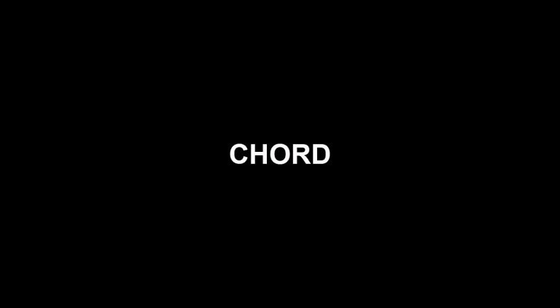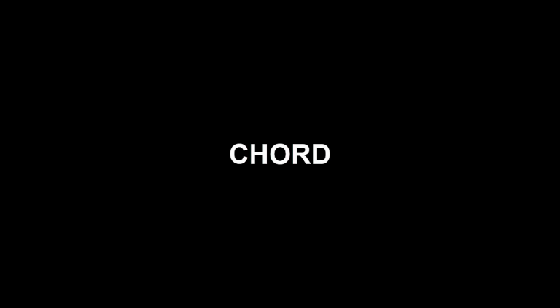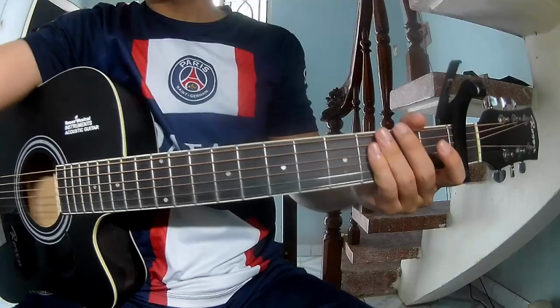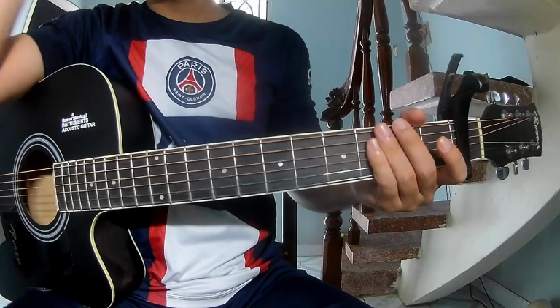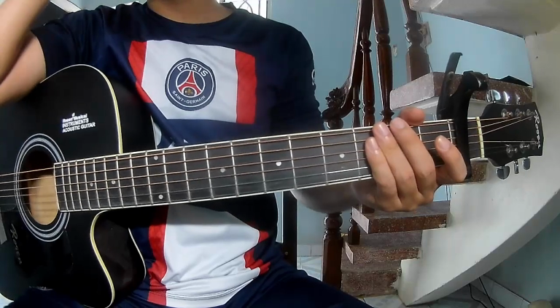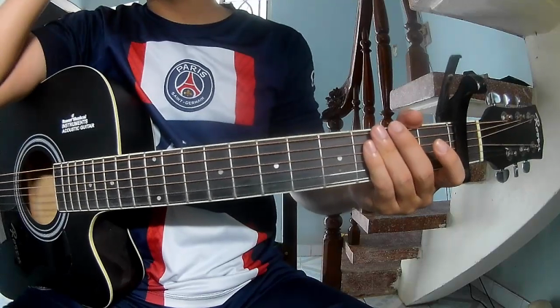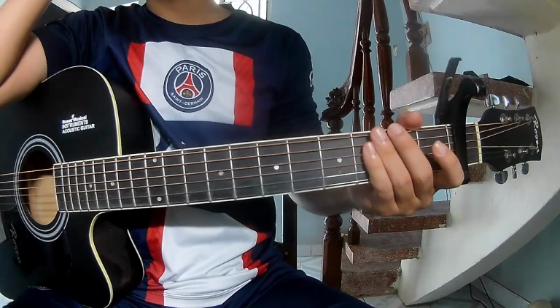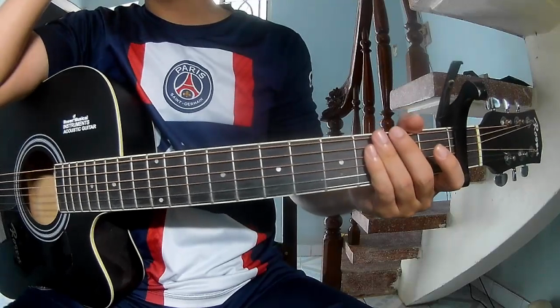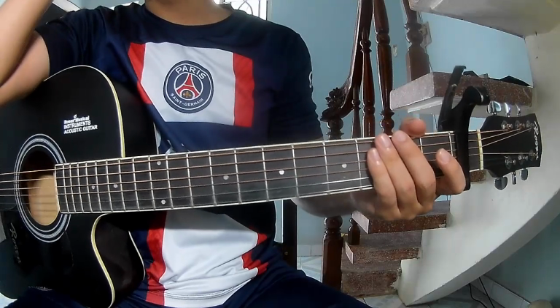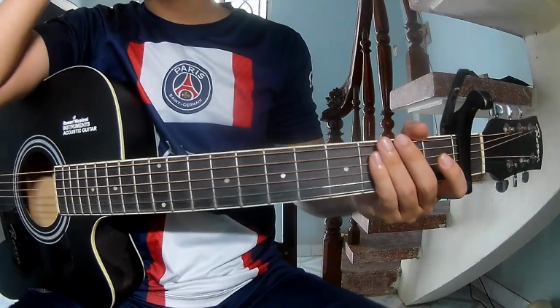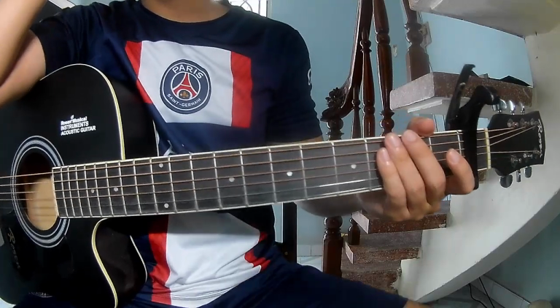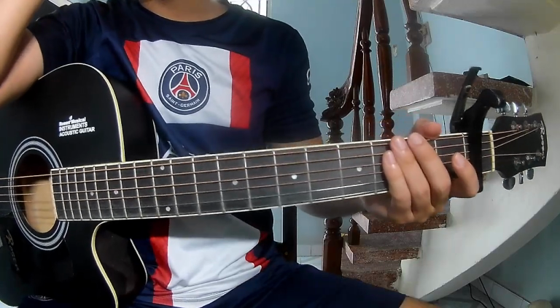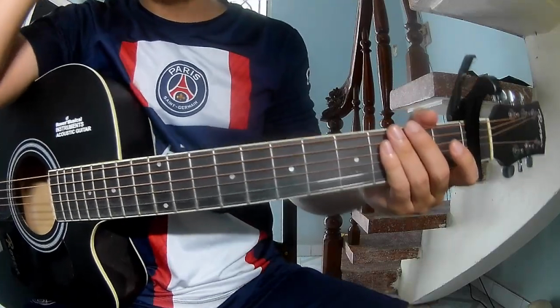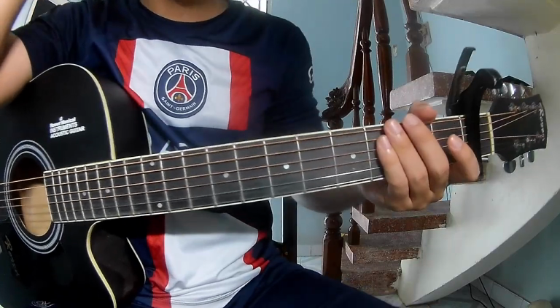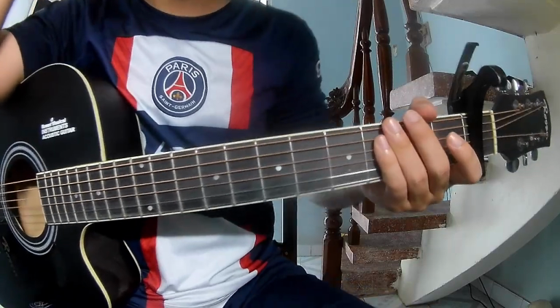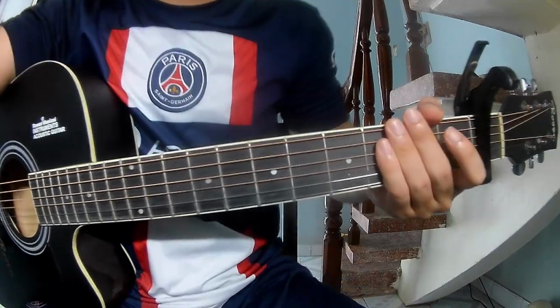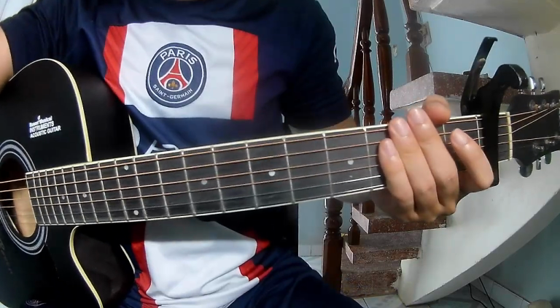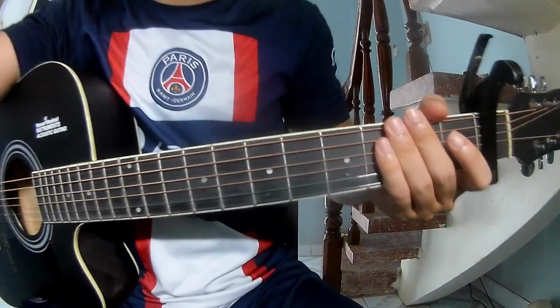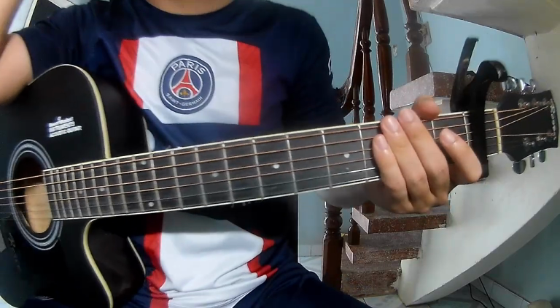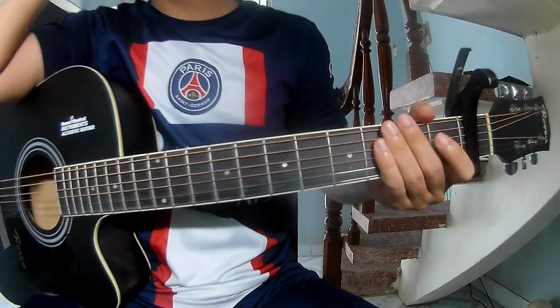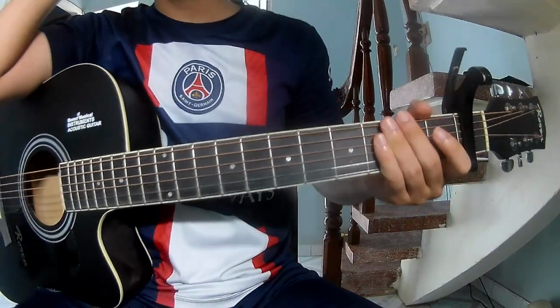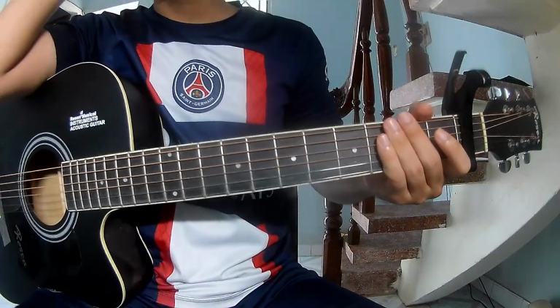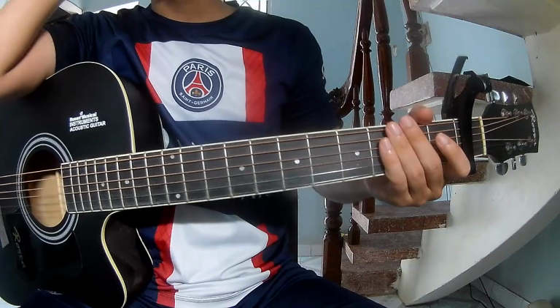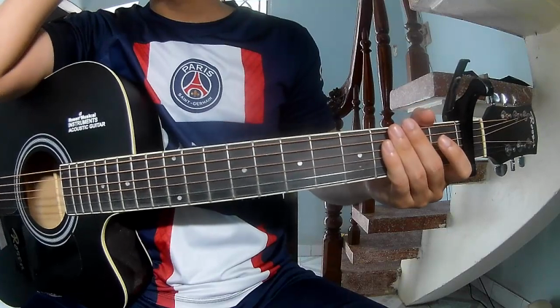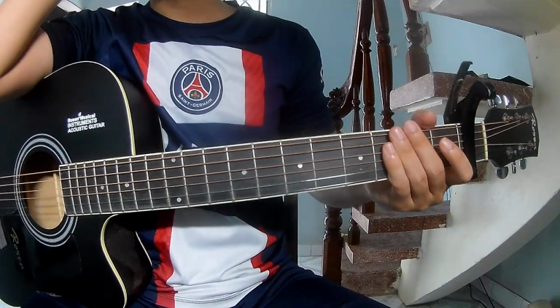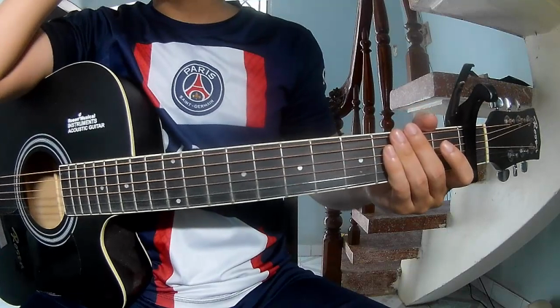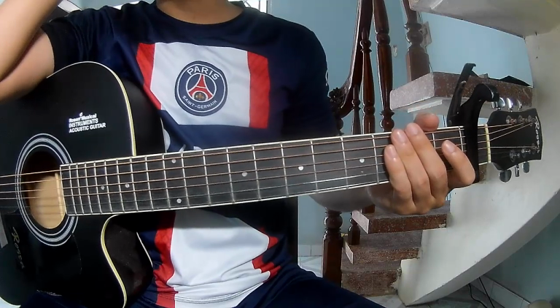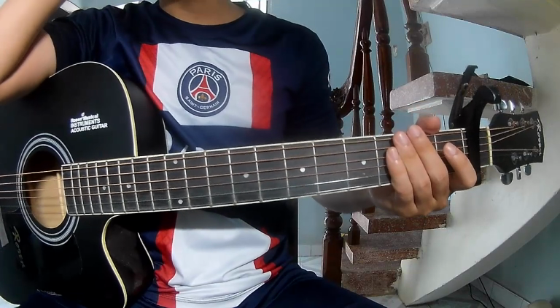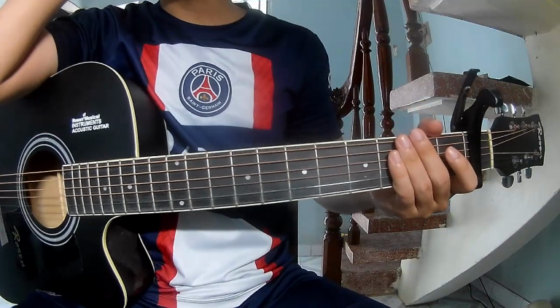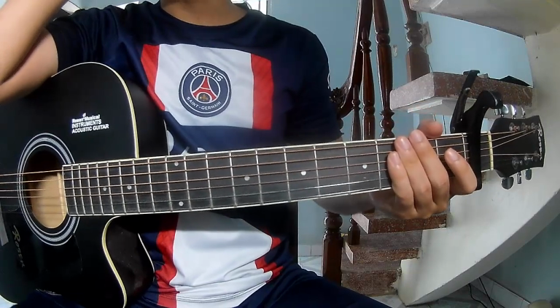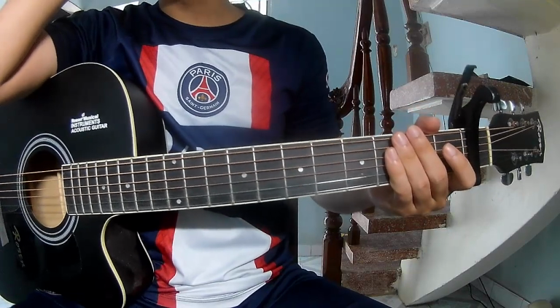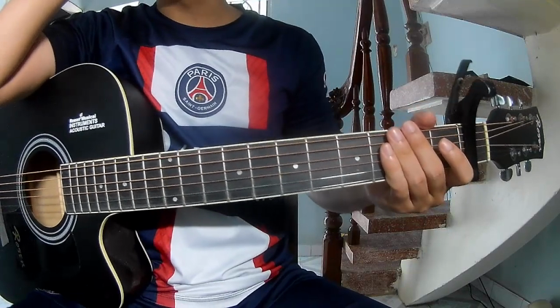Hi everyone! Today we'll see how to play guitar. This song by Cody Johnson.